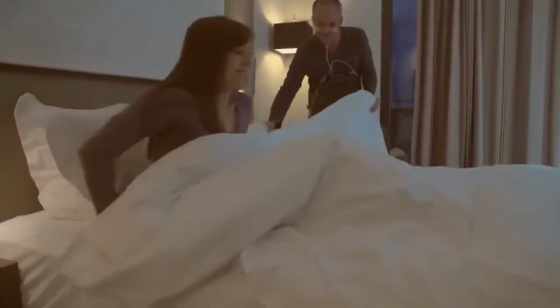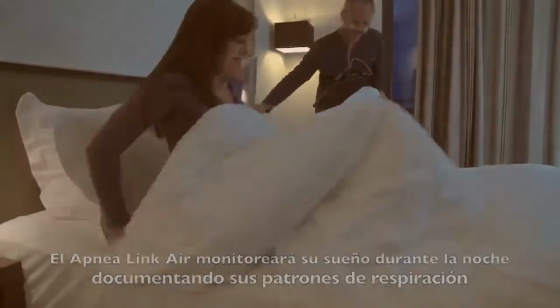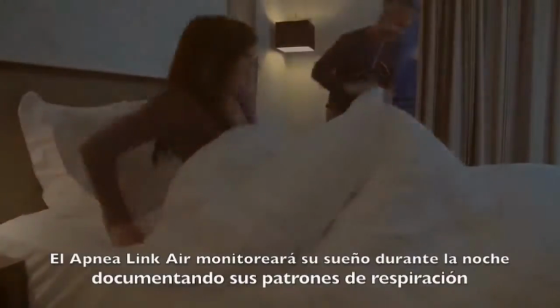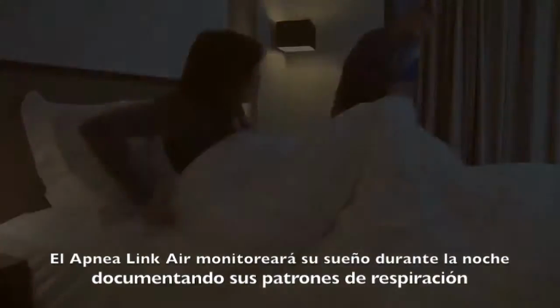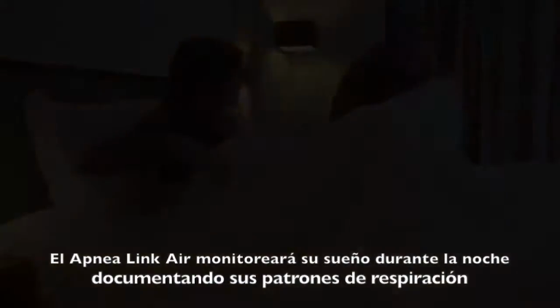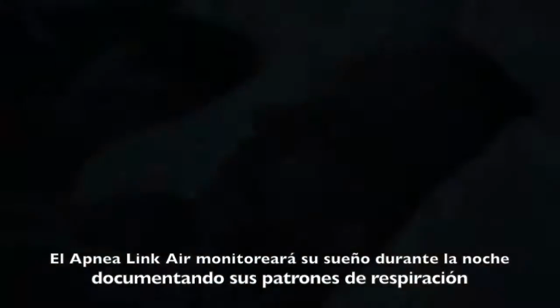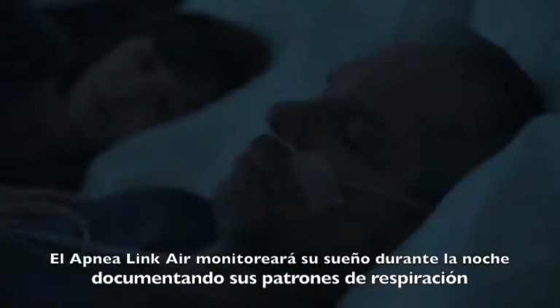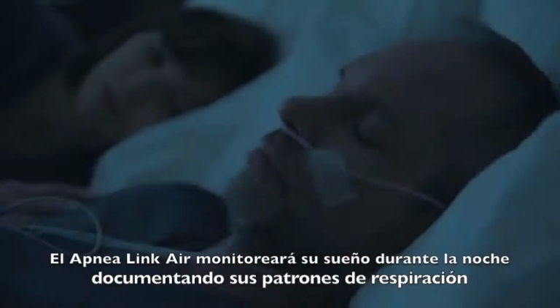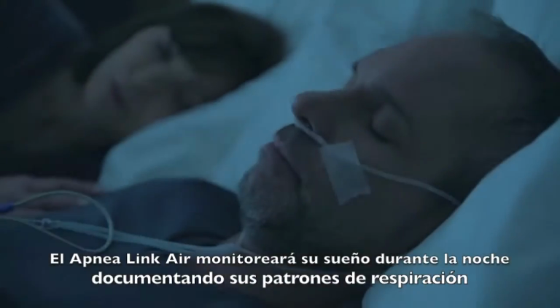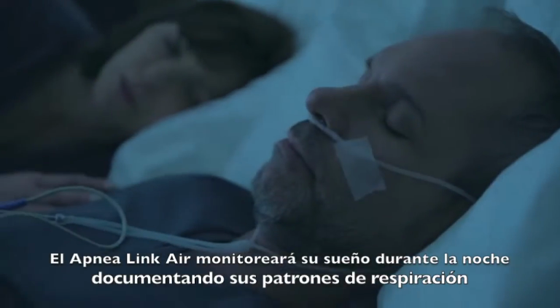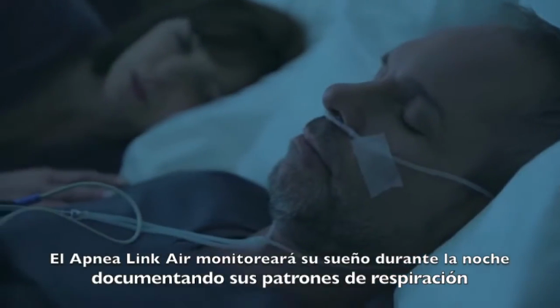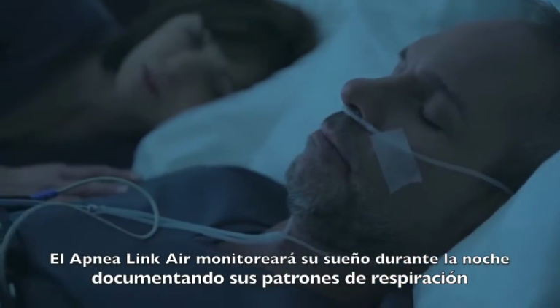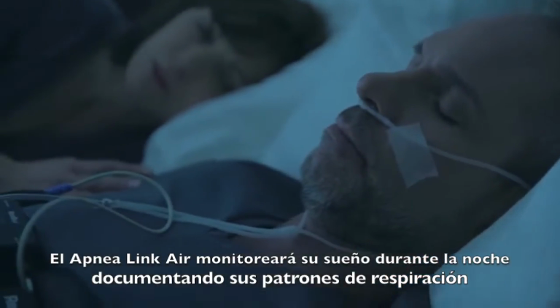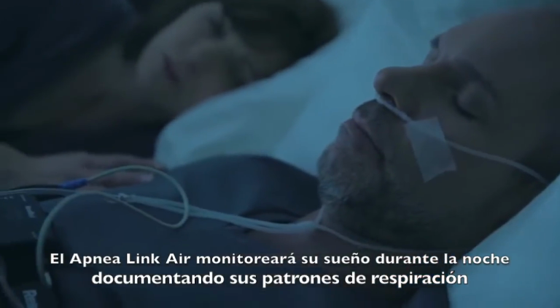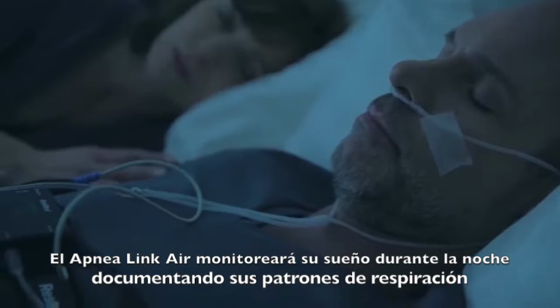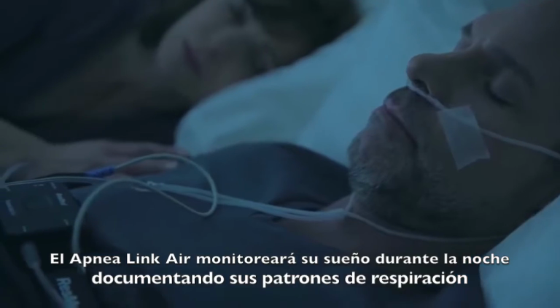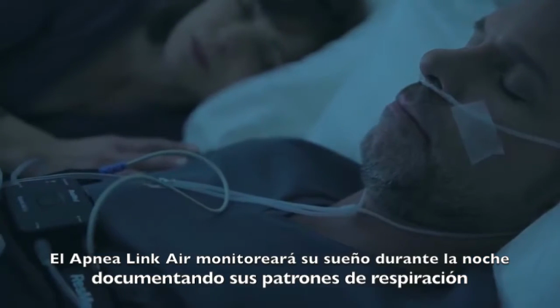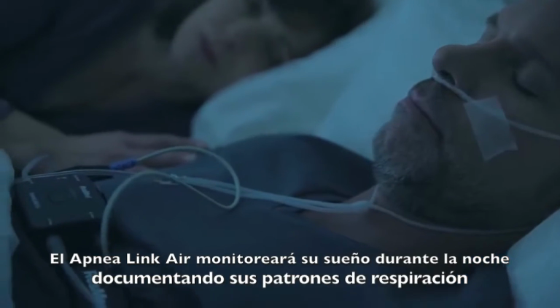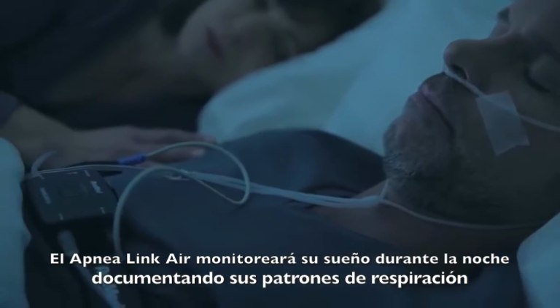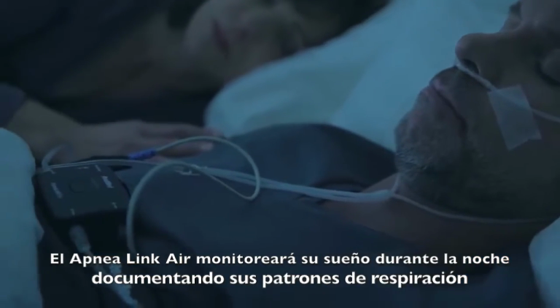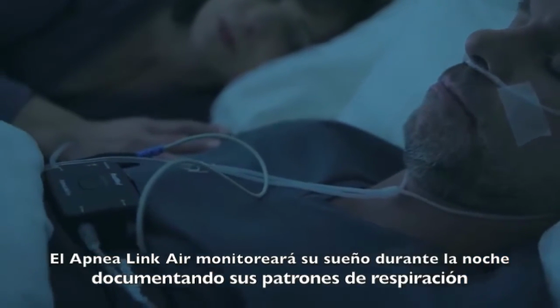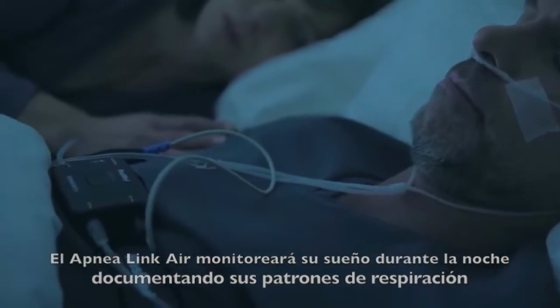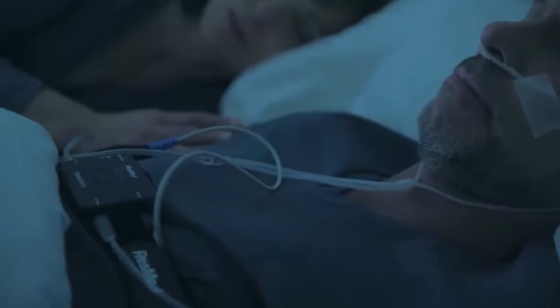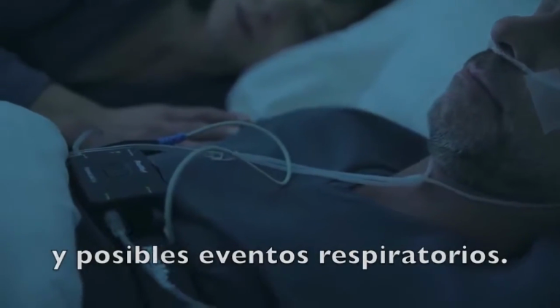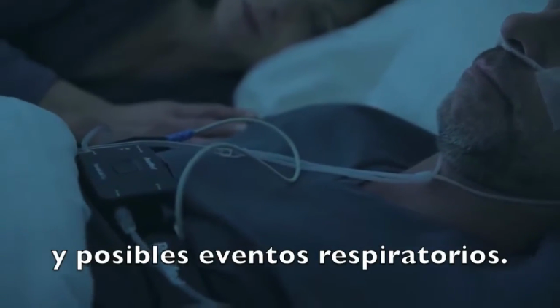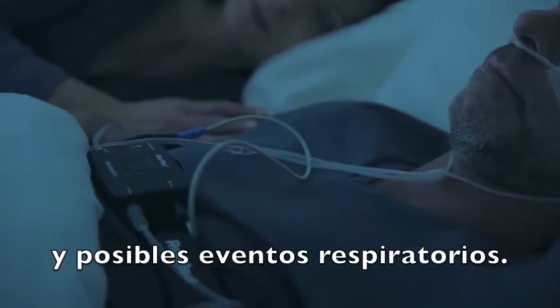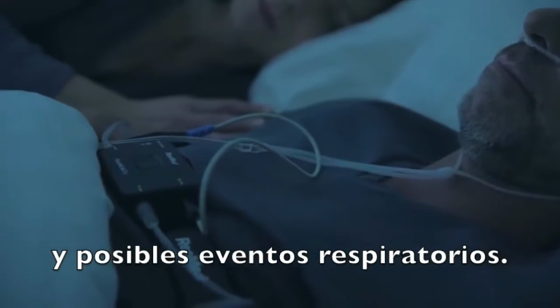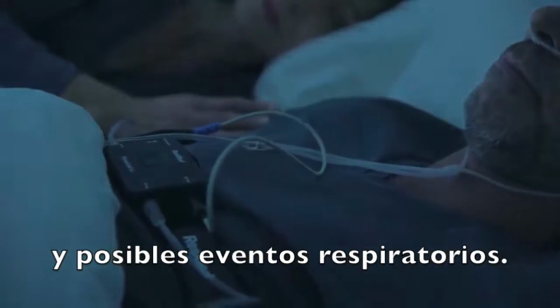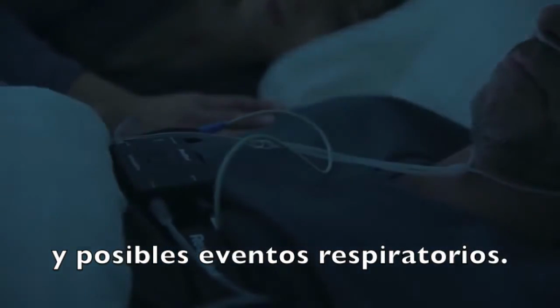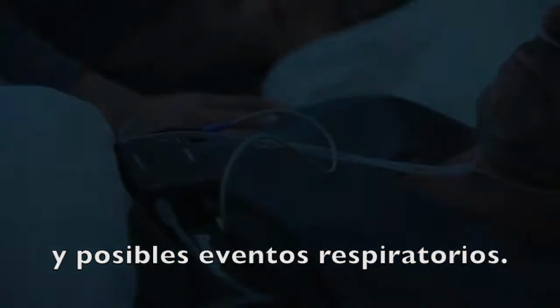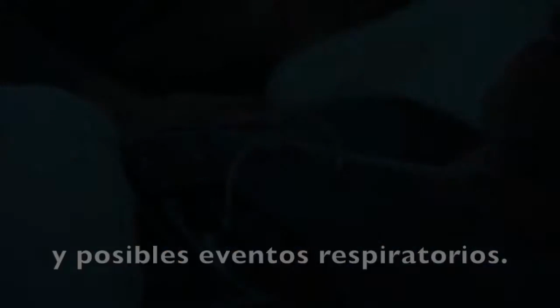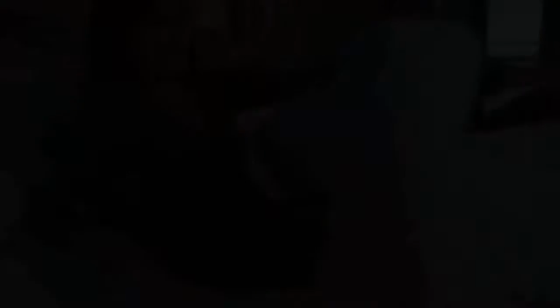The ApneaLink Air will monitor your sleep during the night, documenting your breathing patterns and possible respiratory events.